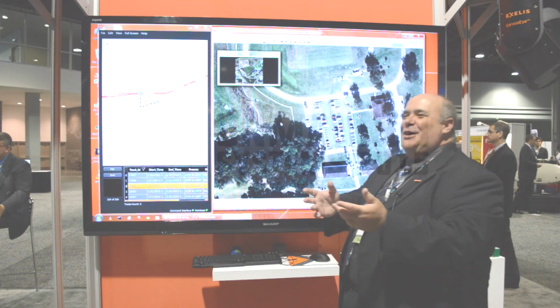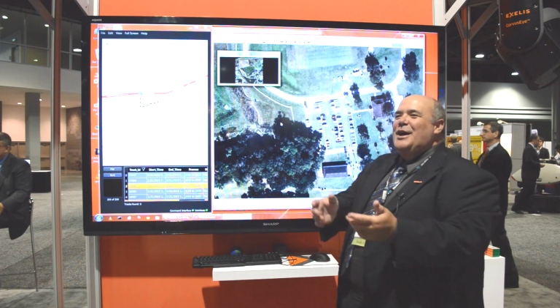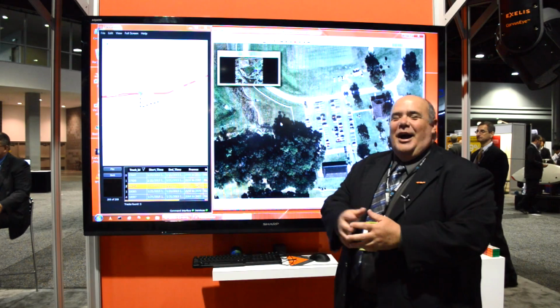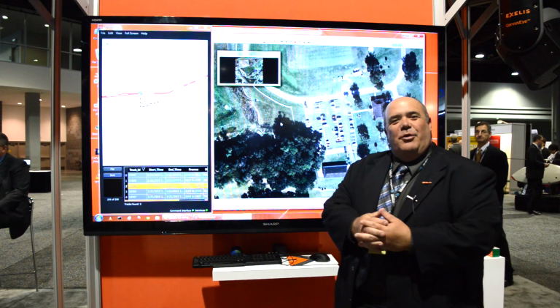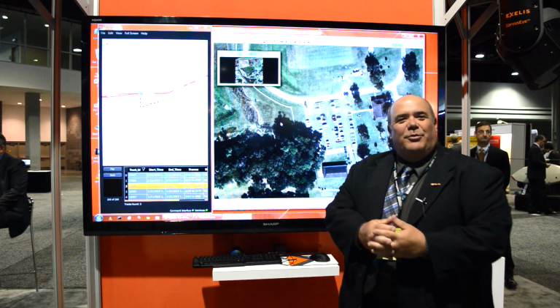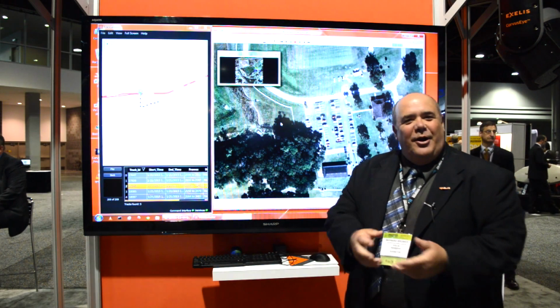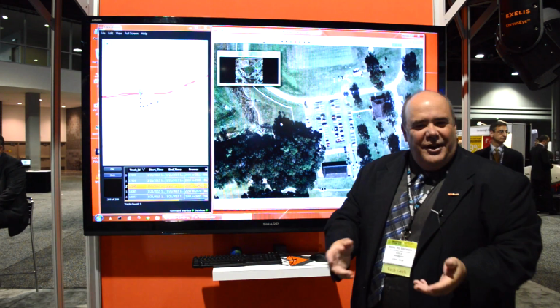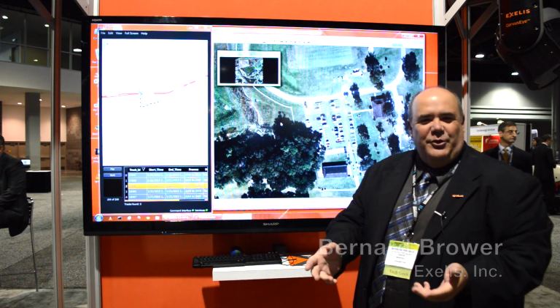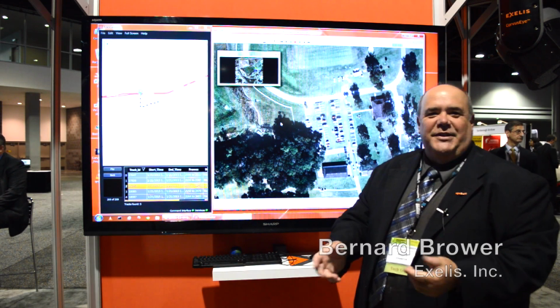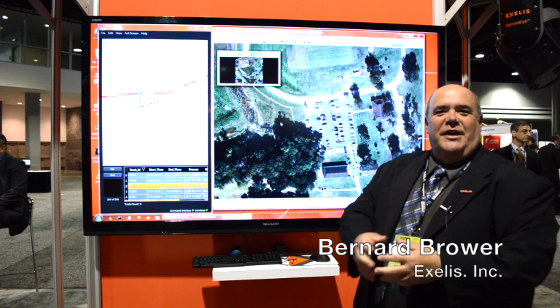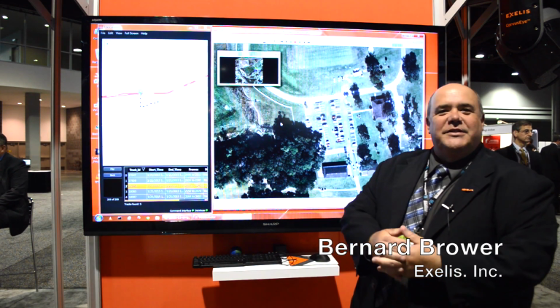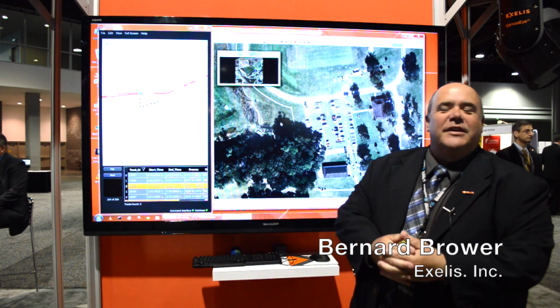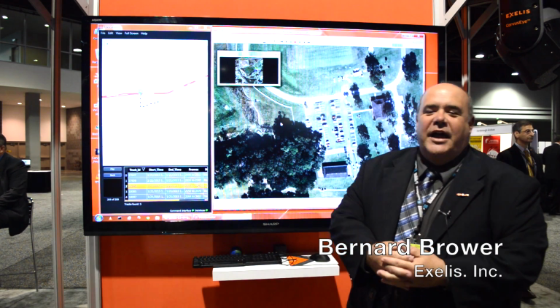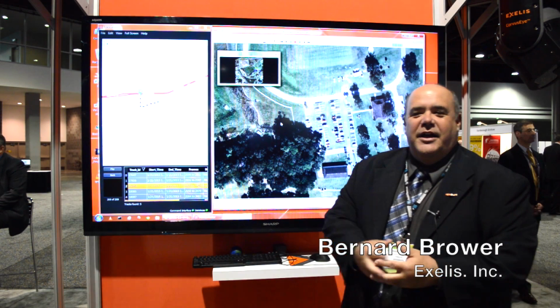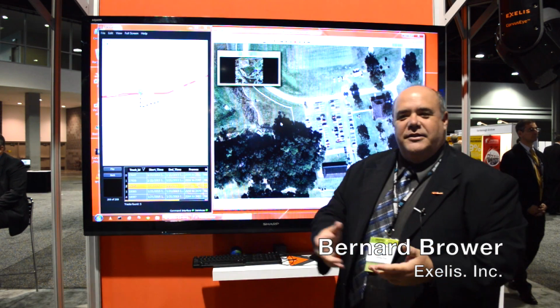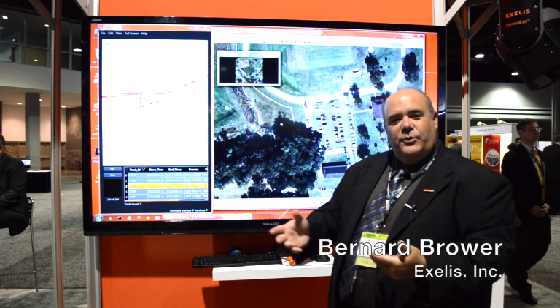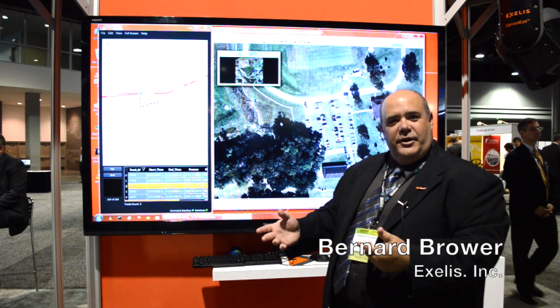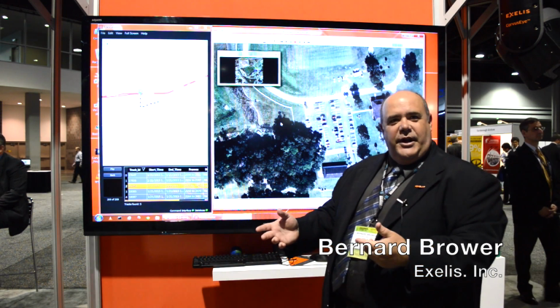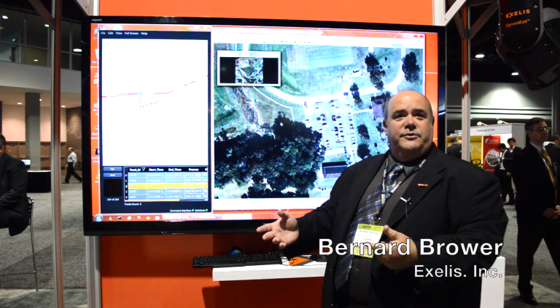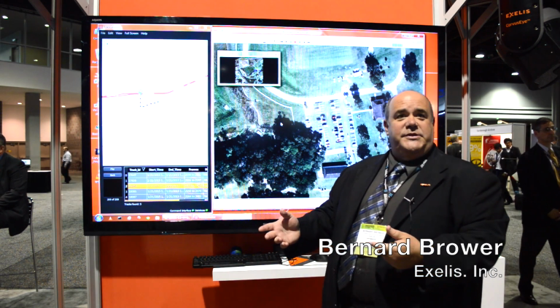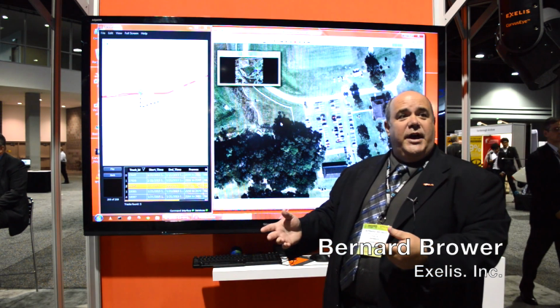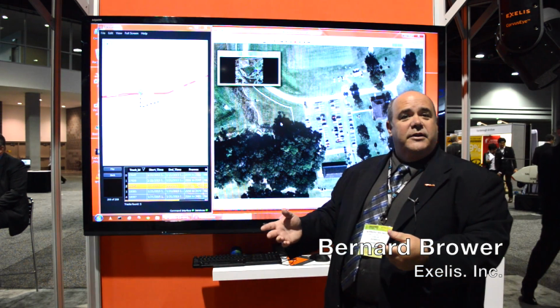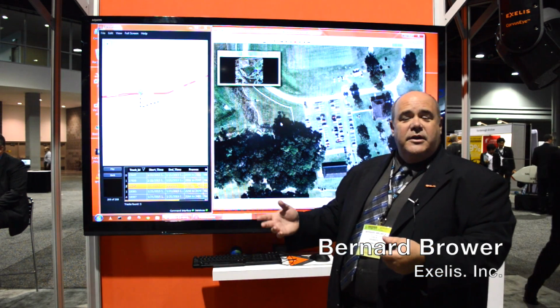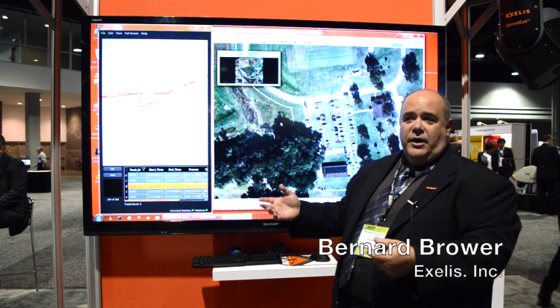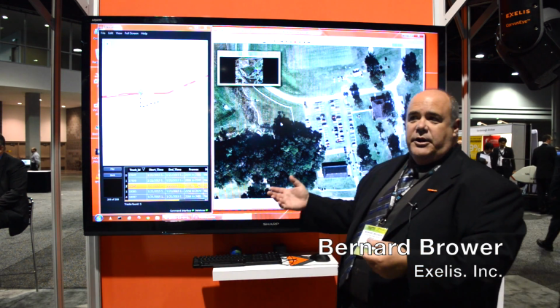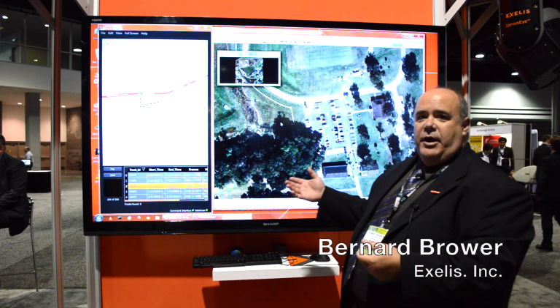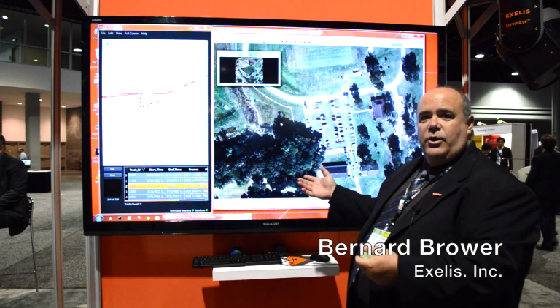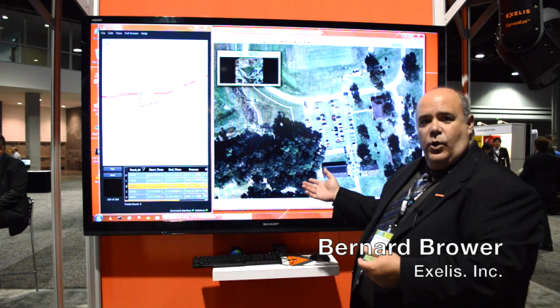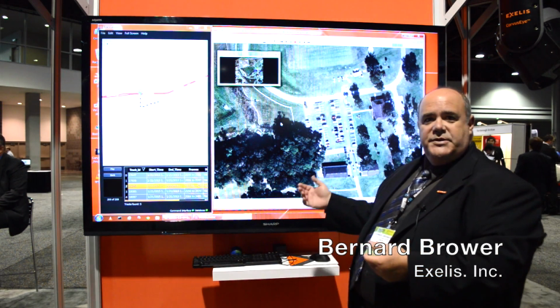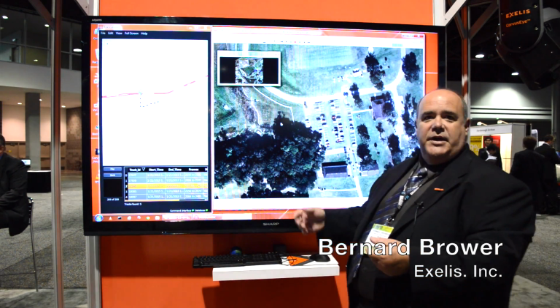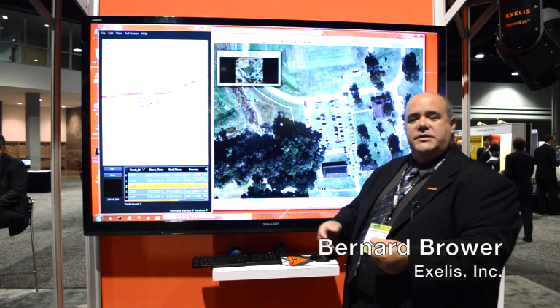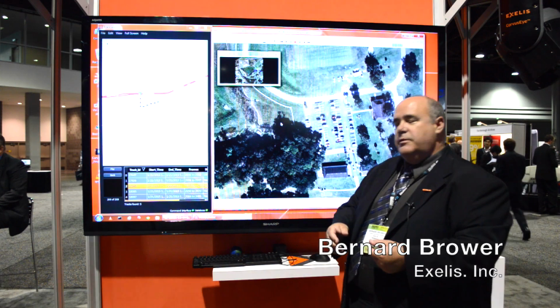I'm Brittany Brower, I'm with Excellus, and we're here at AUVSI talking about our CorvusI system.